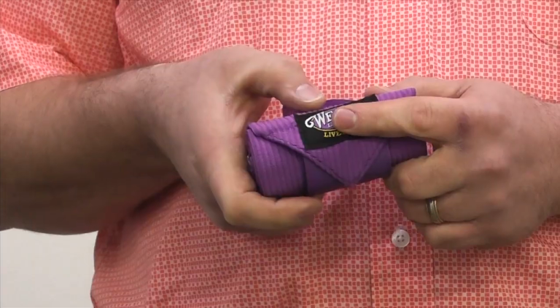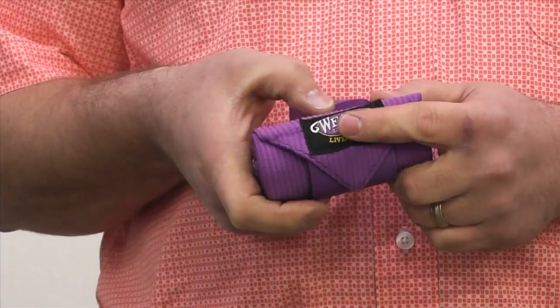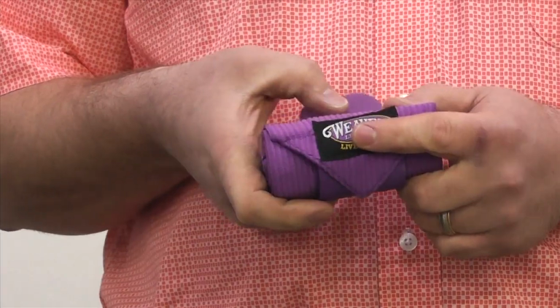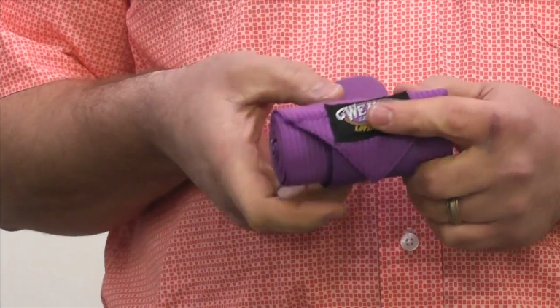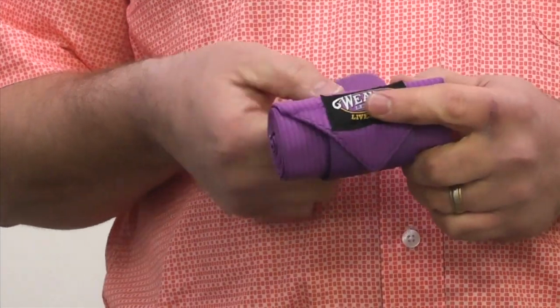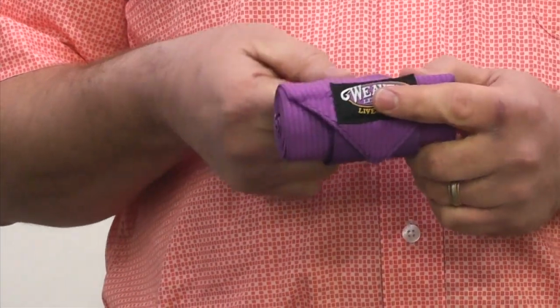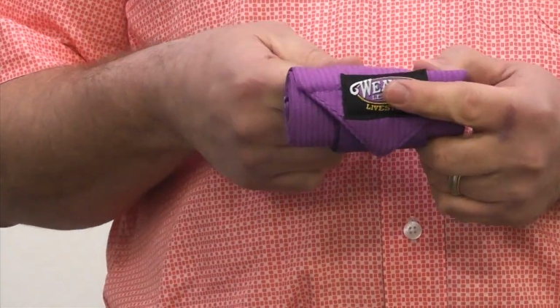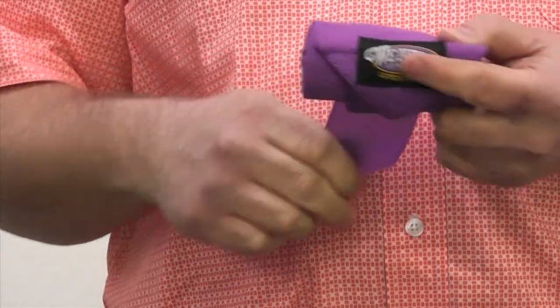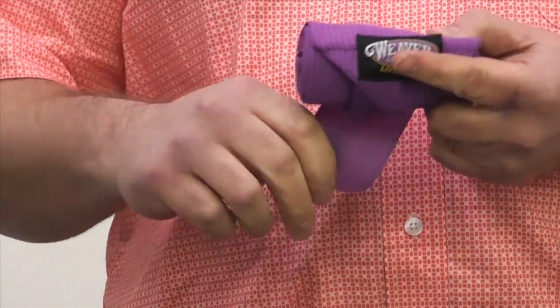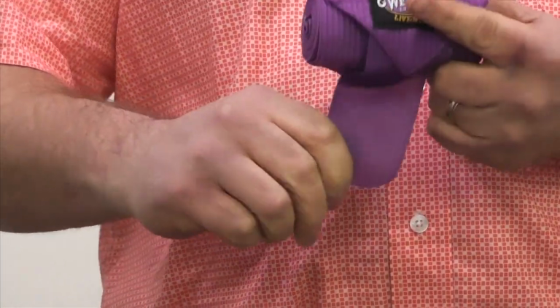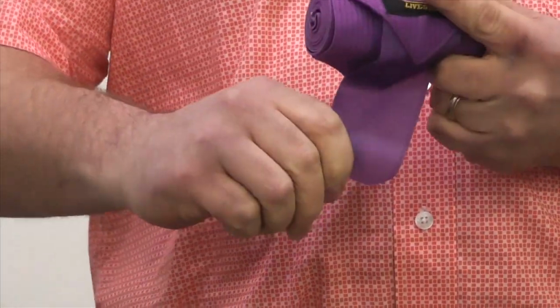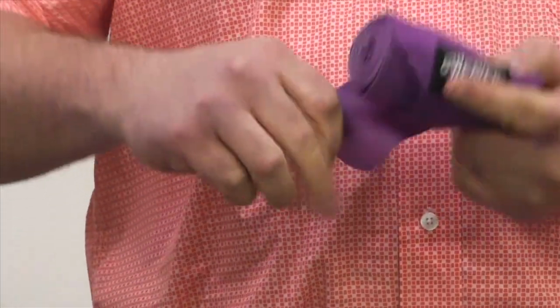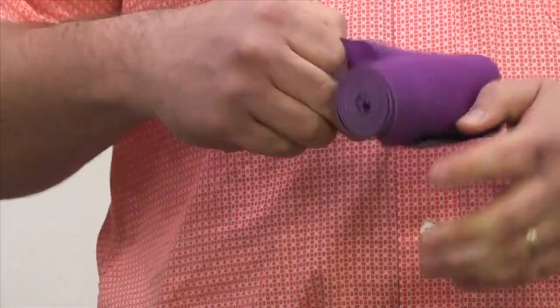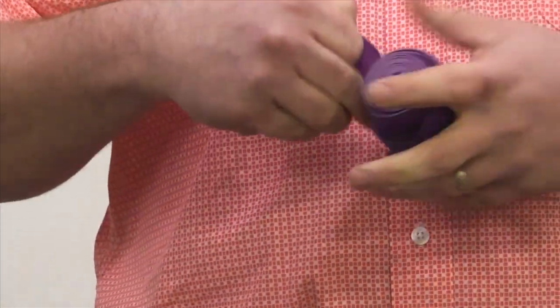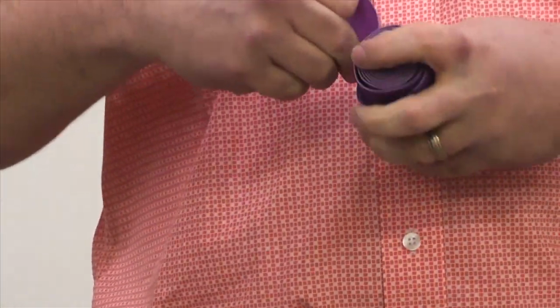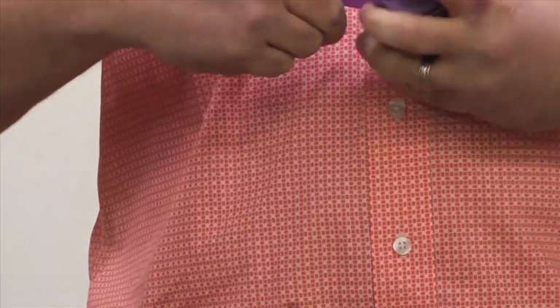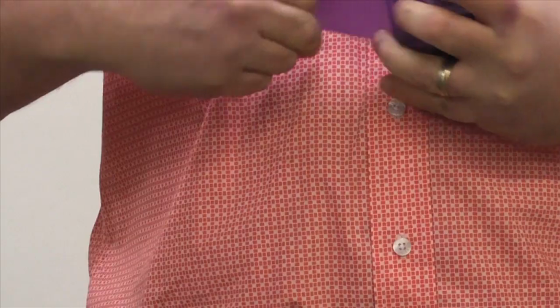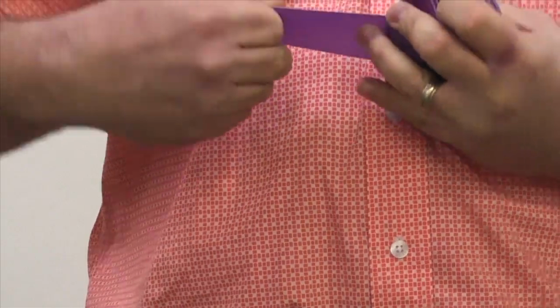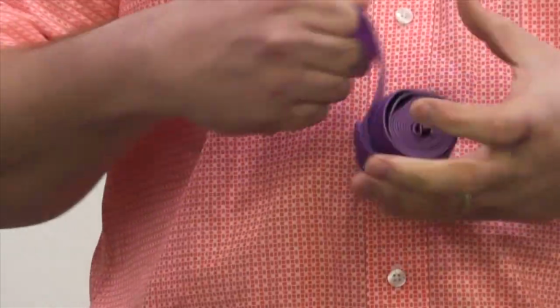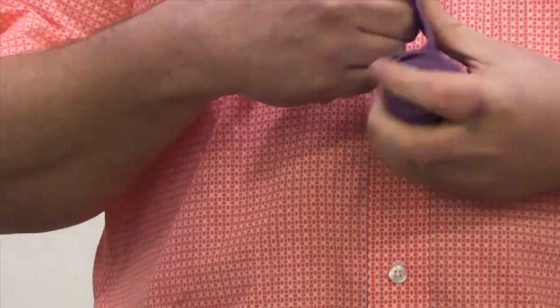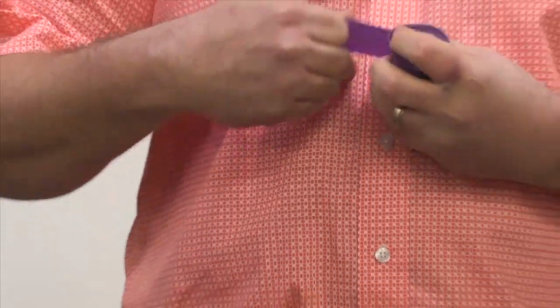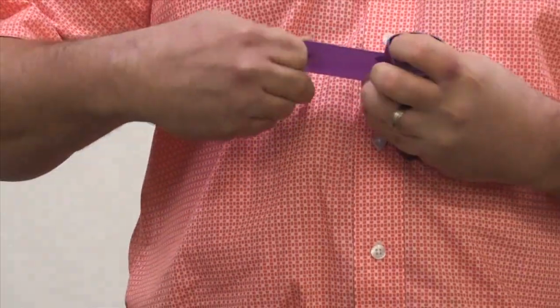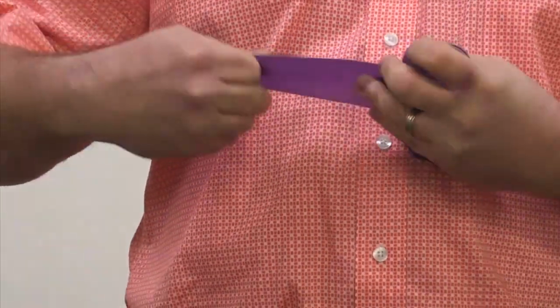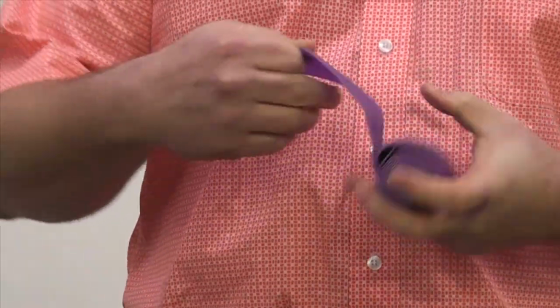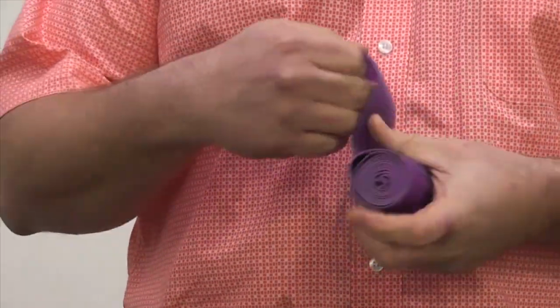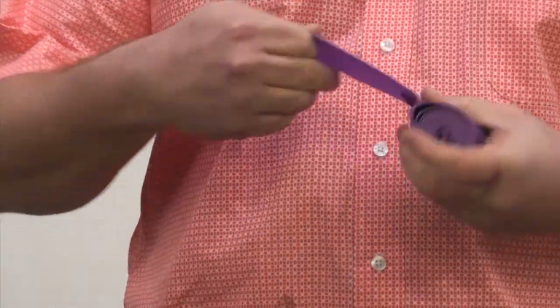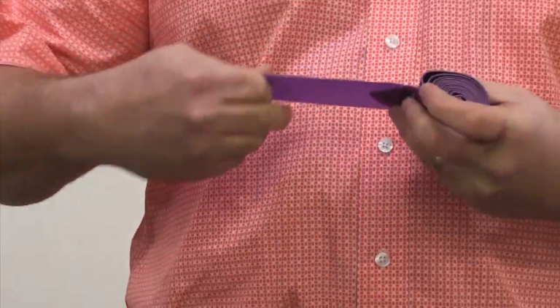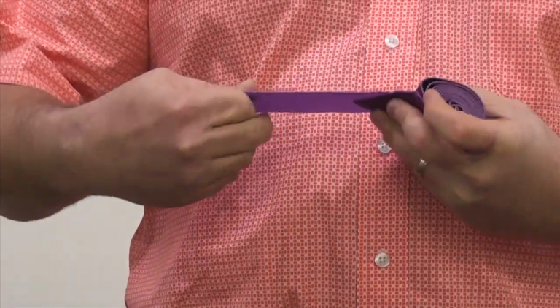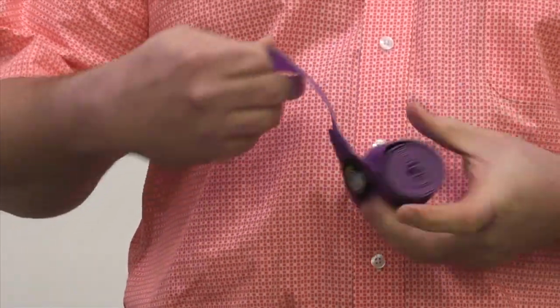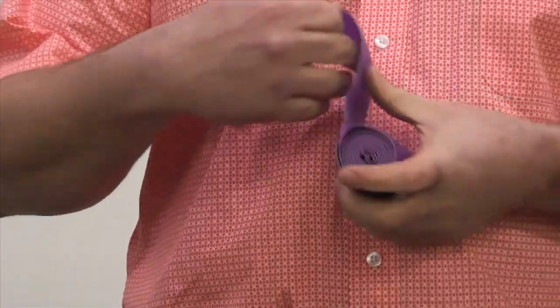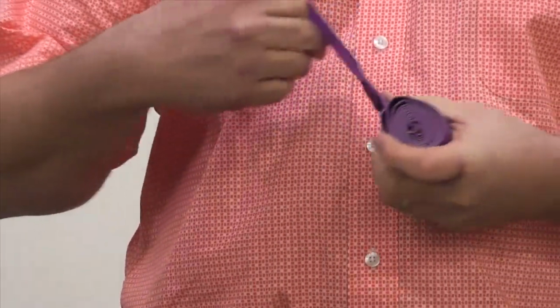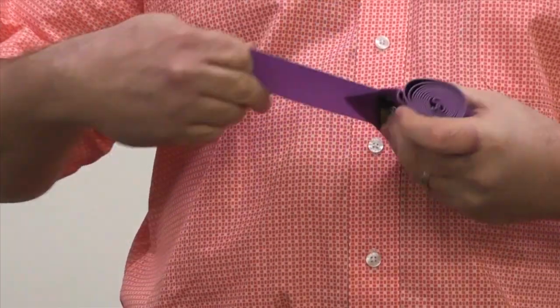Unwrap and re-roll each leg wrap so that the end that will be secured at the top of the leg faces inward.